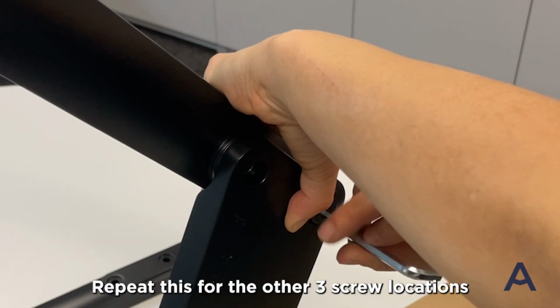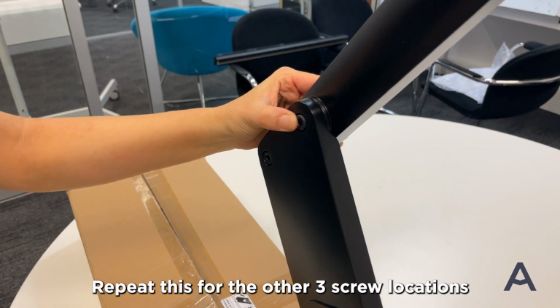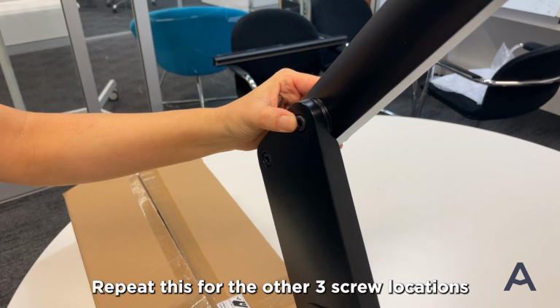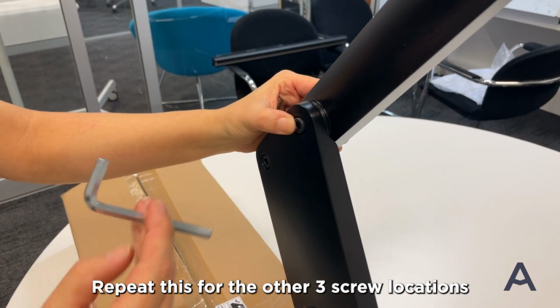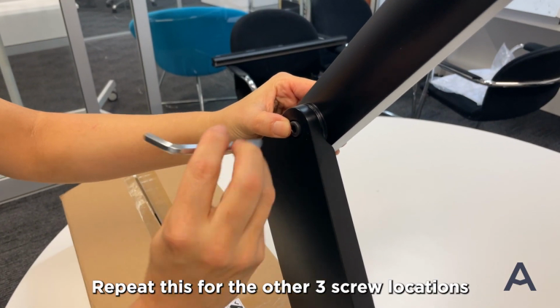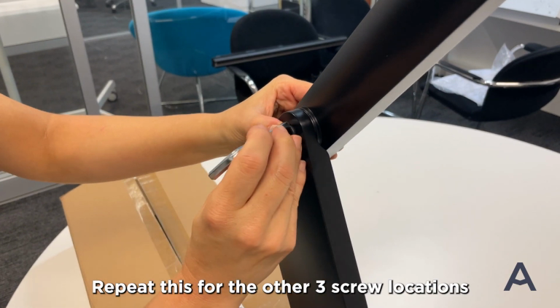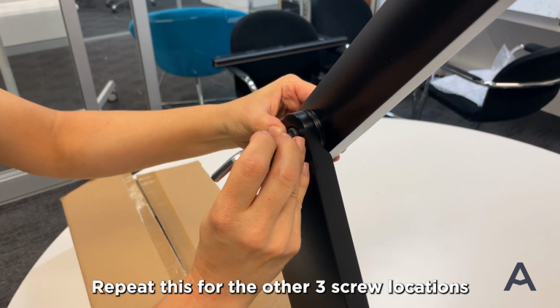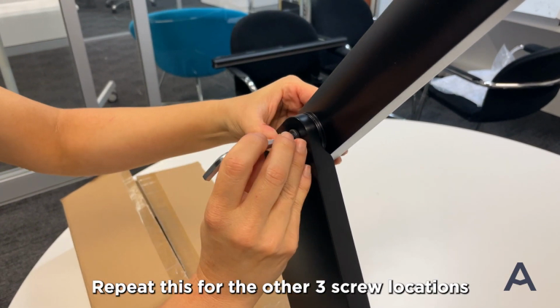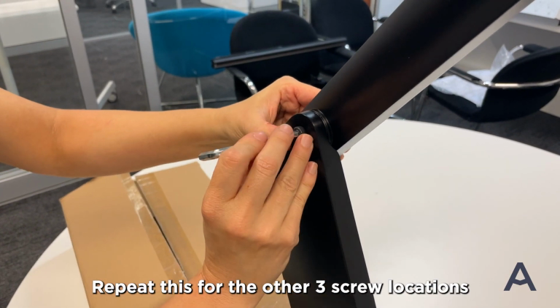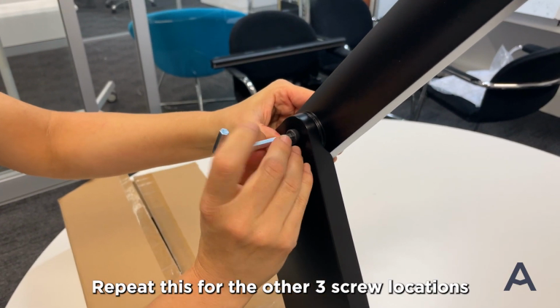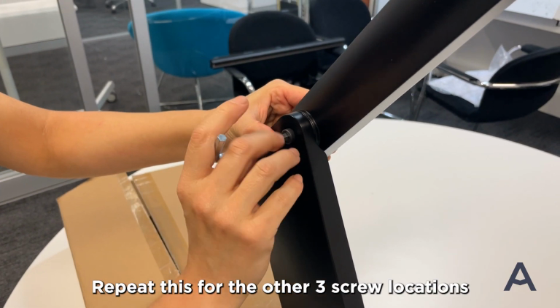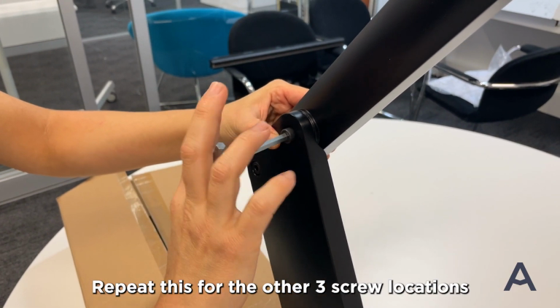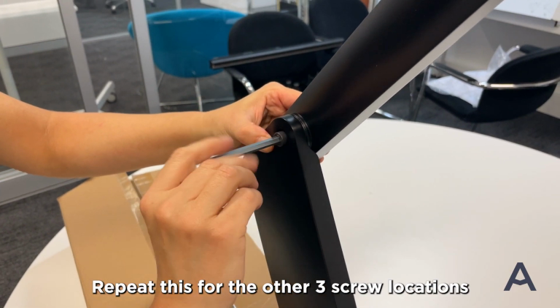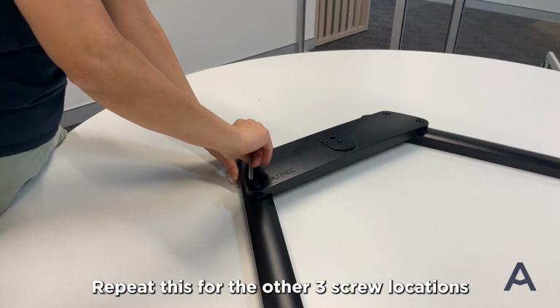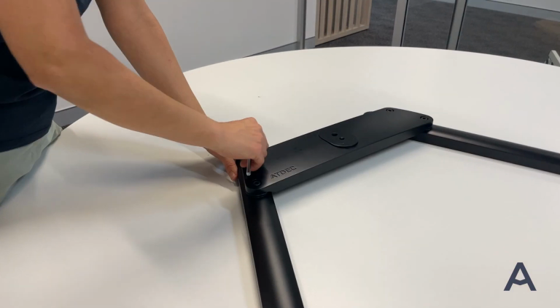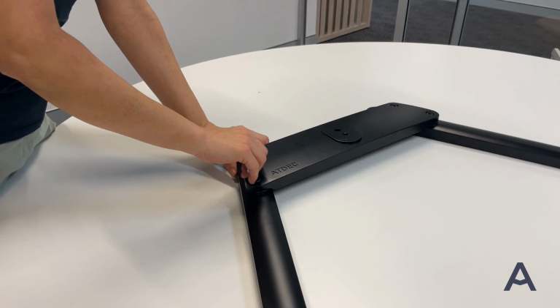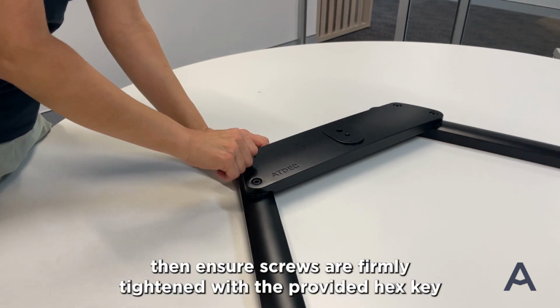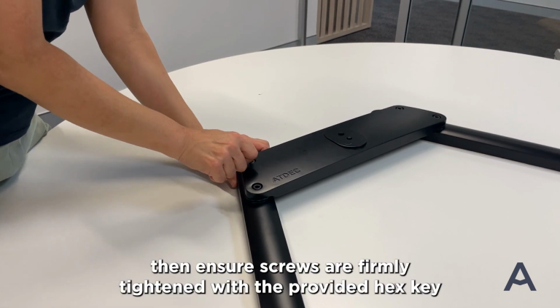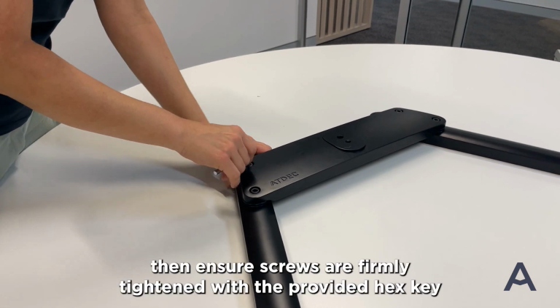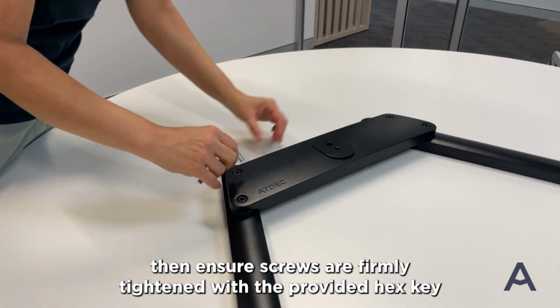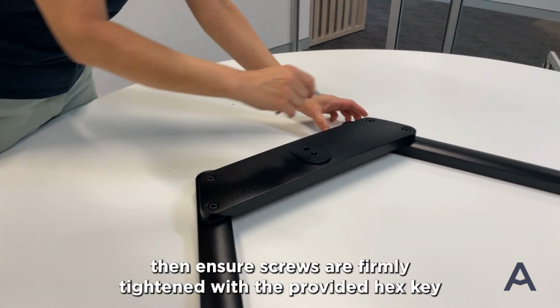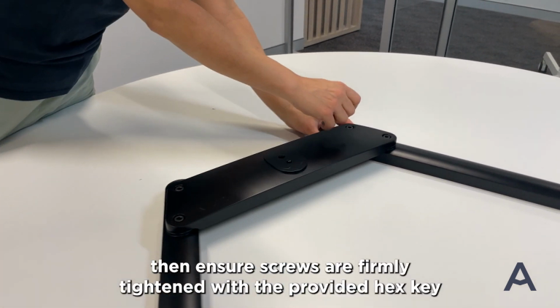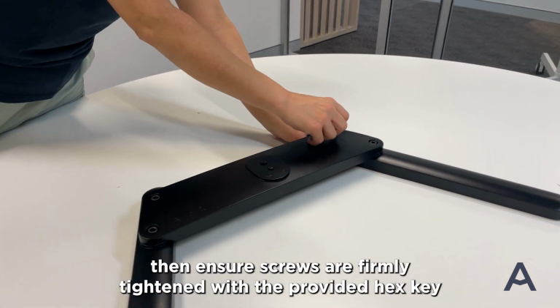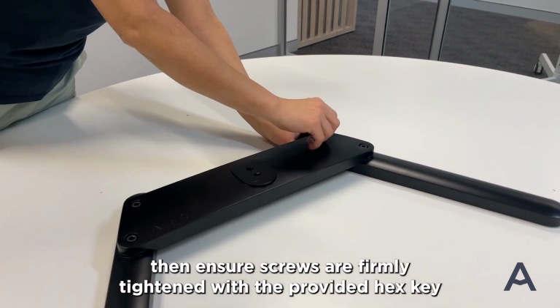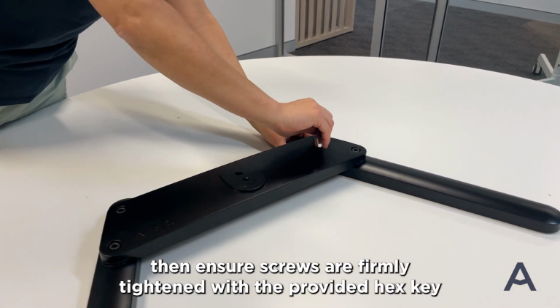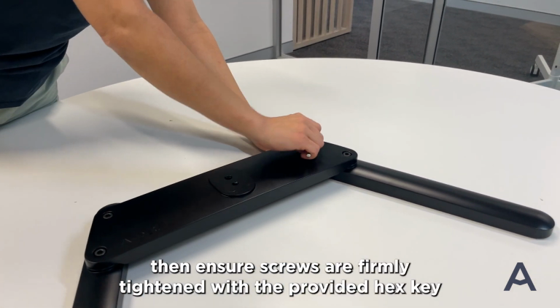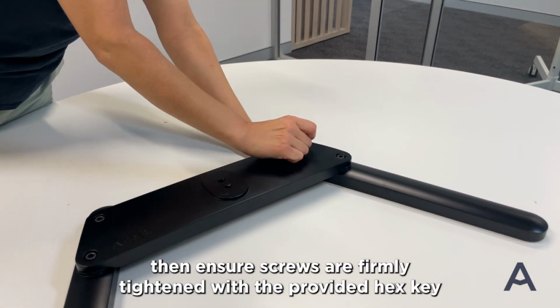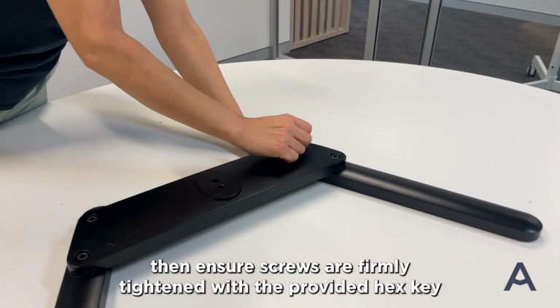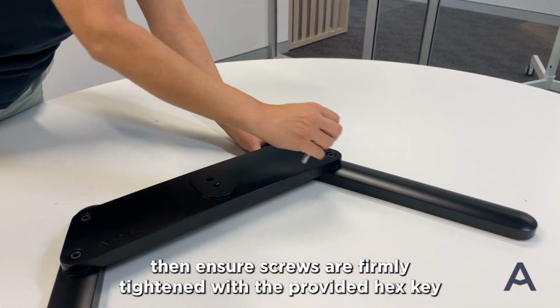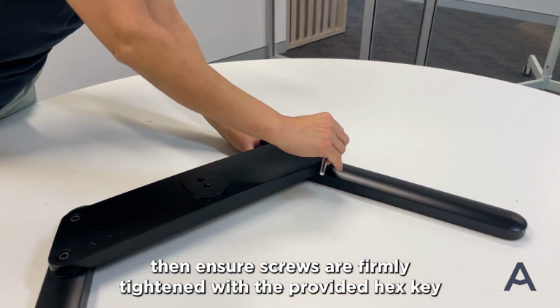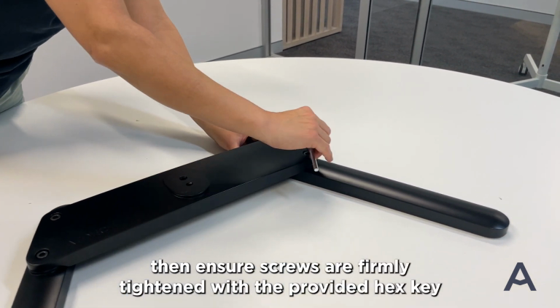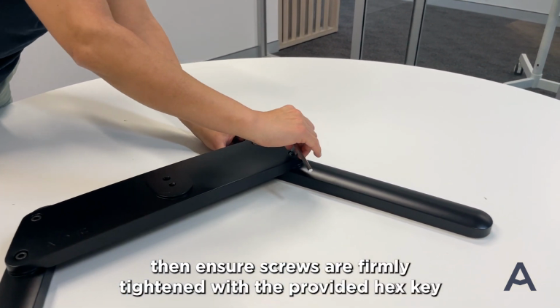Repeat this for the other three screw locations, then ensure screws are firmly tightened with the provided hex key.